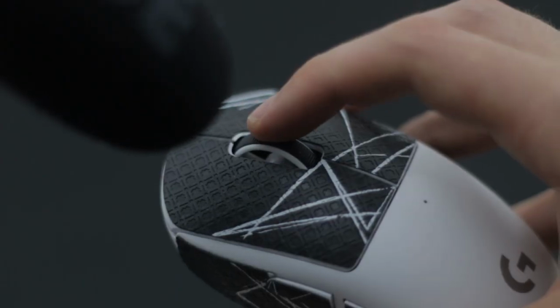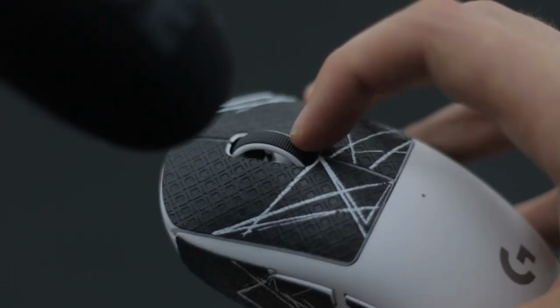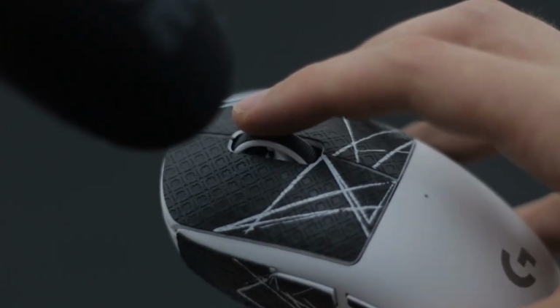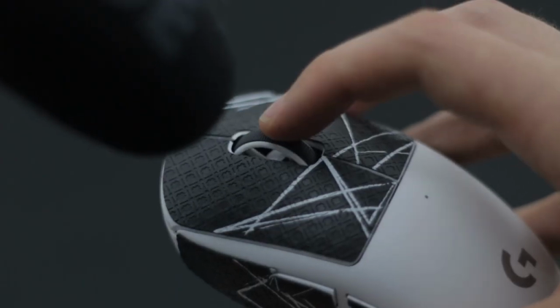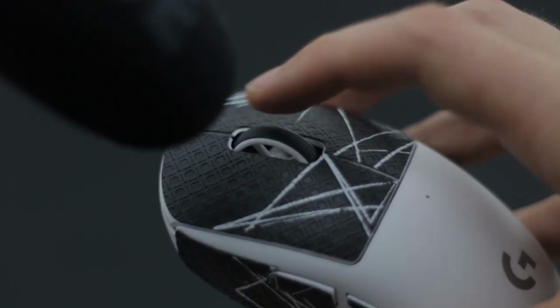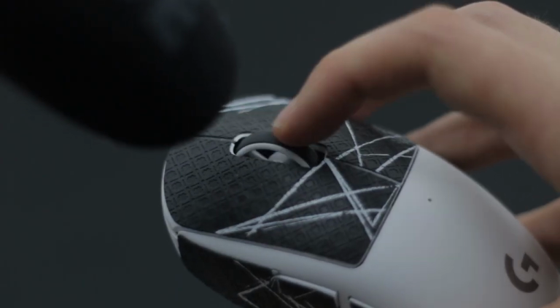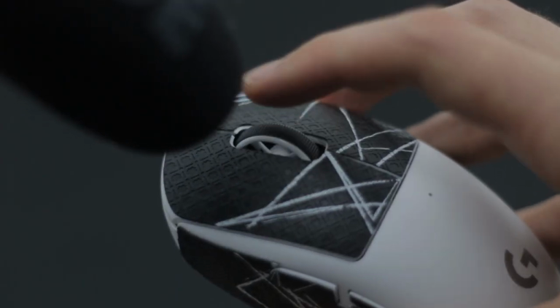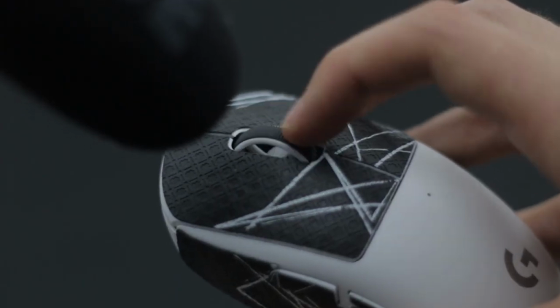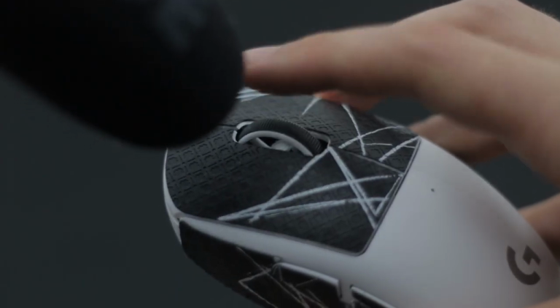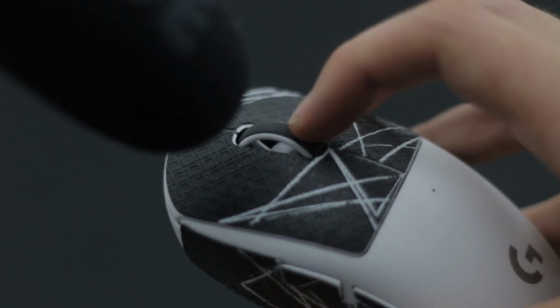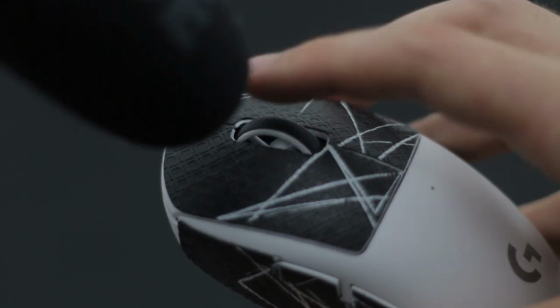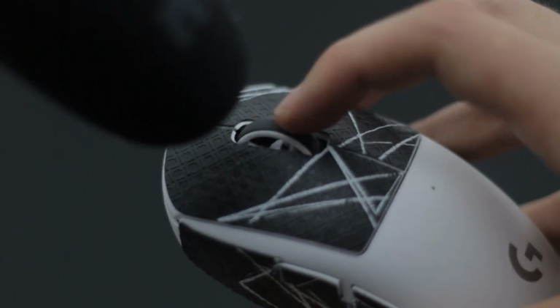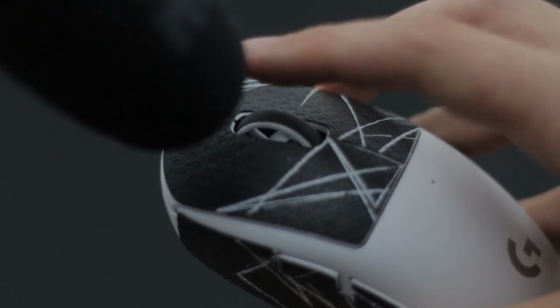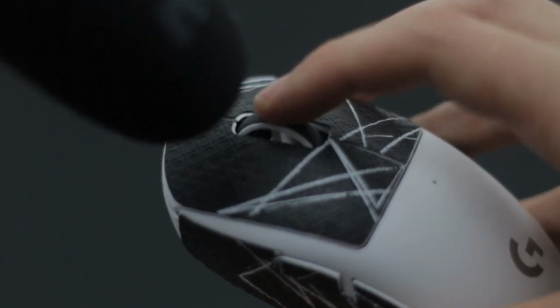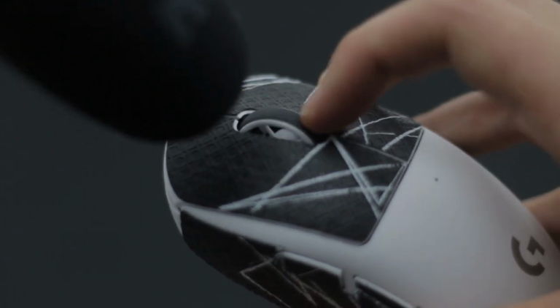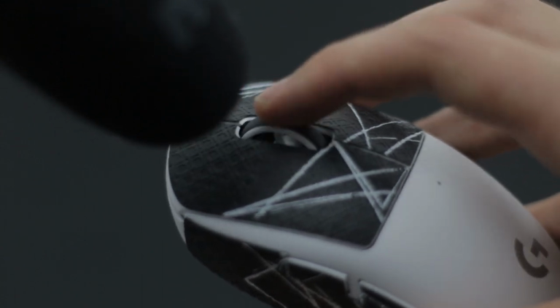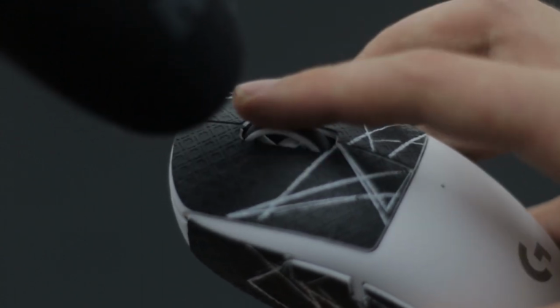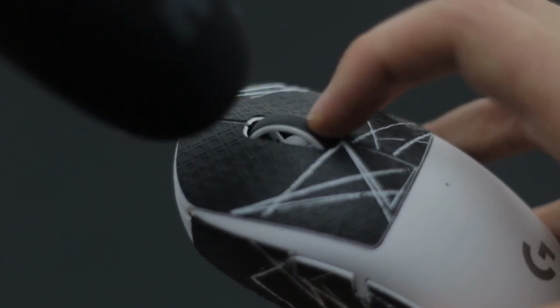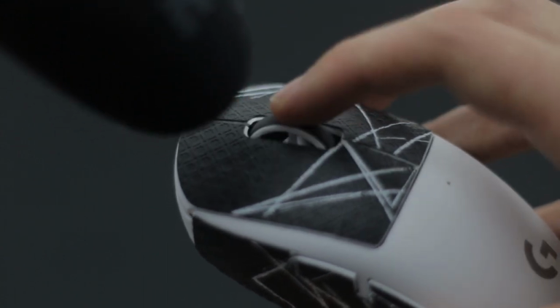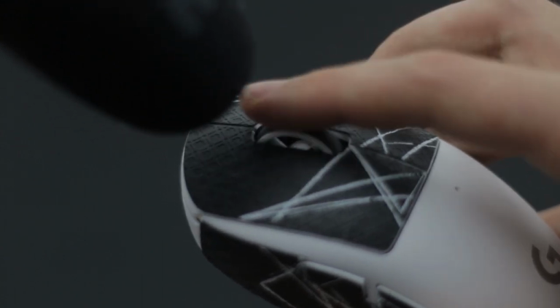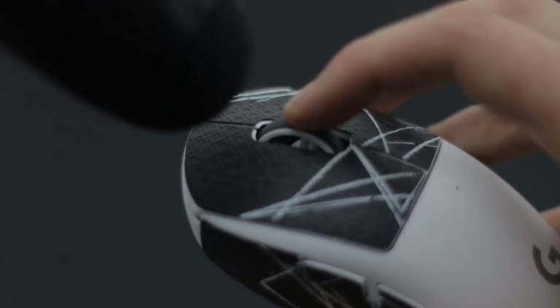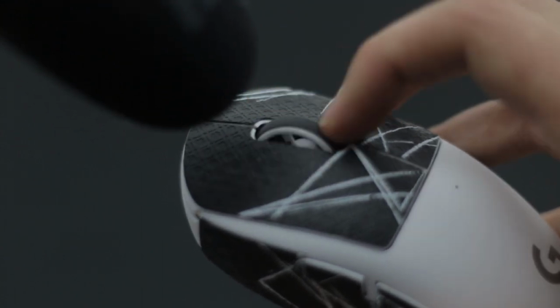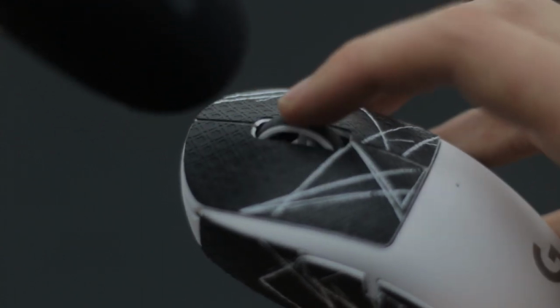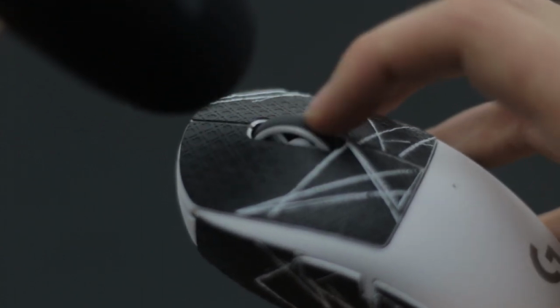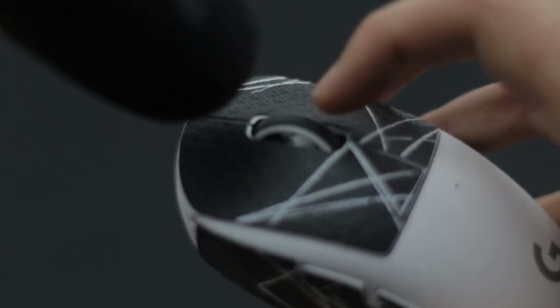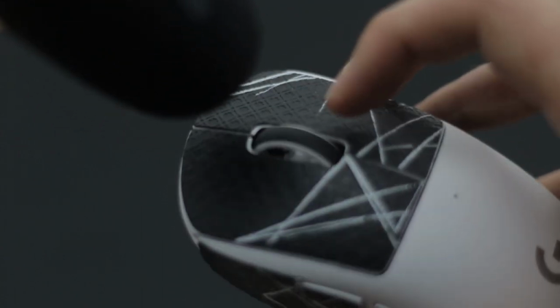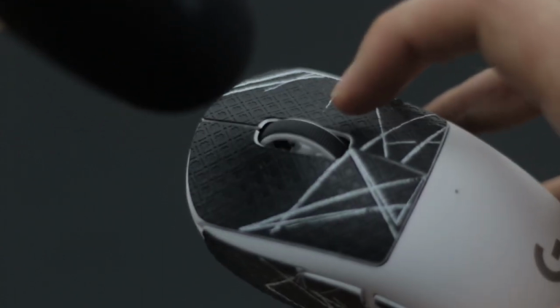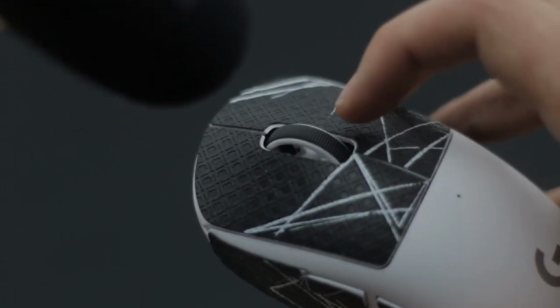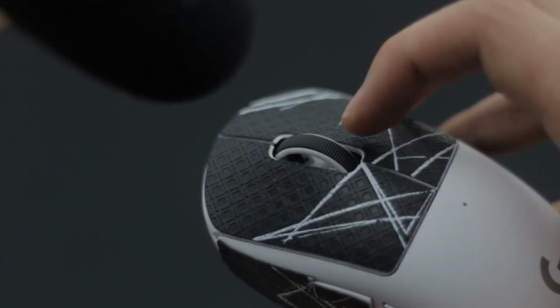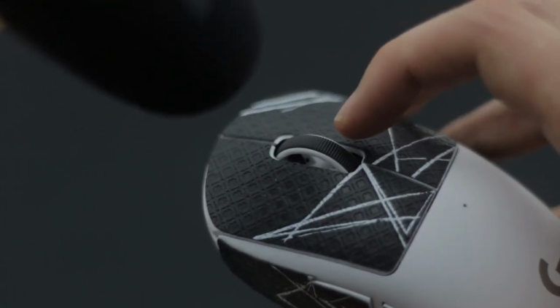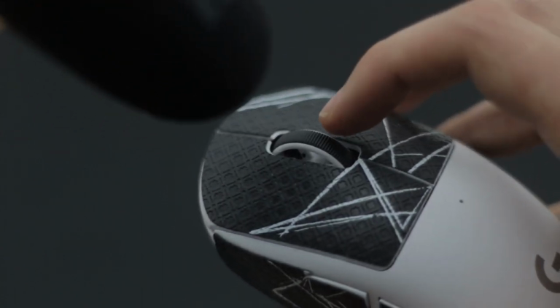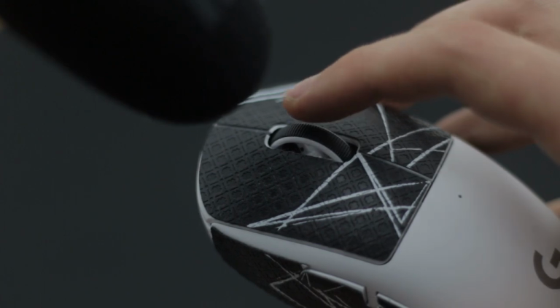The scroll wheel feels pretty nice. It's not super tactile but it does have defined steps and a slightly looped feel. It's pretty easy to click as well.